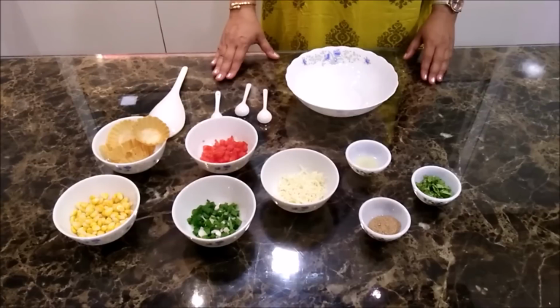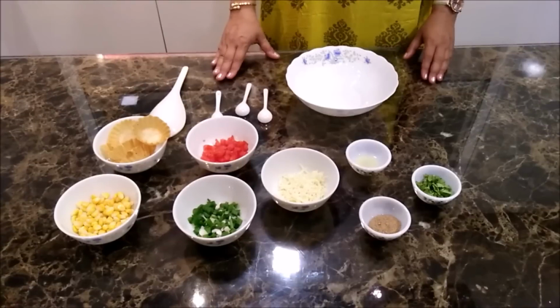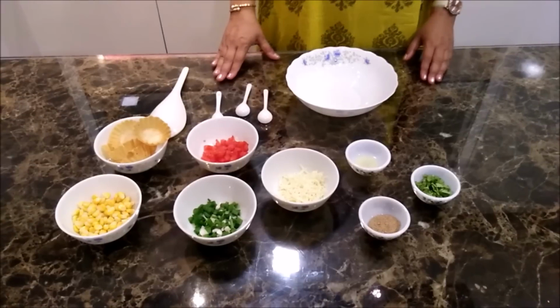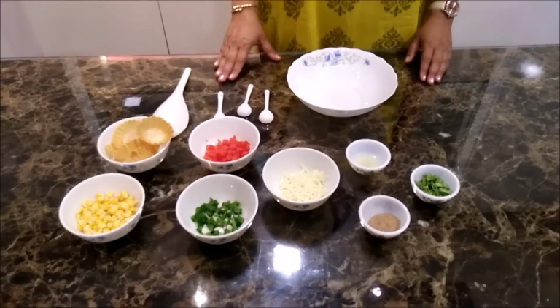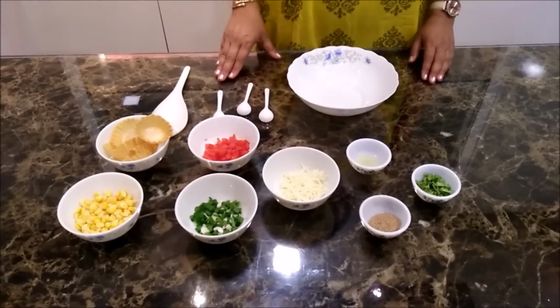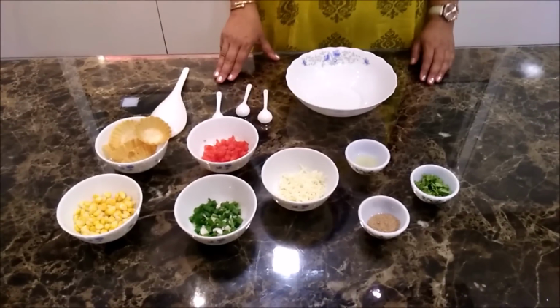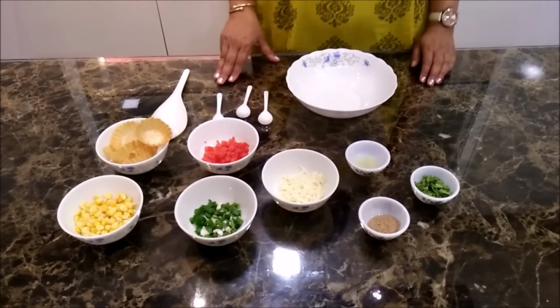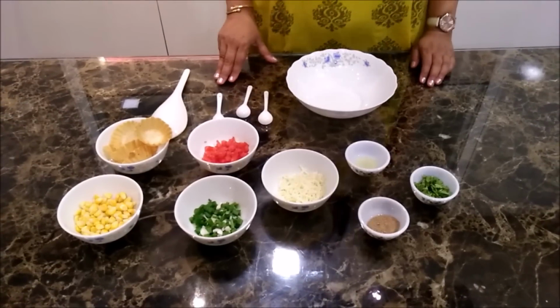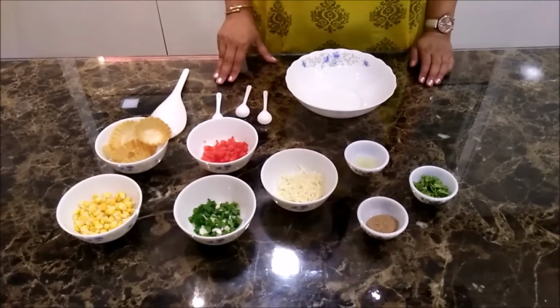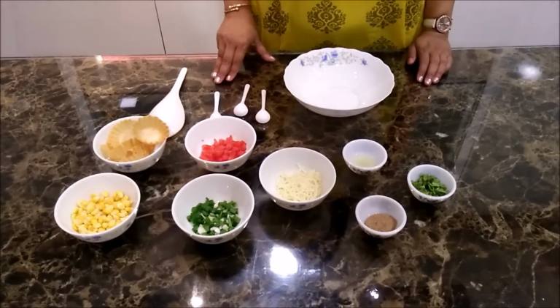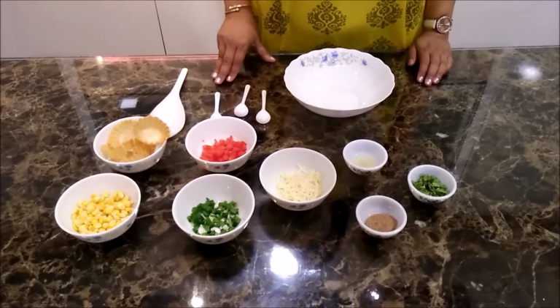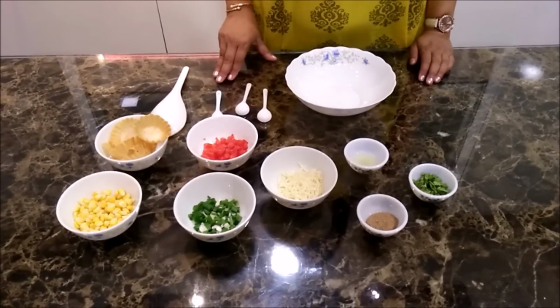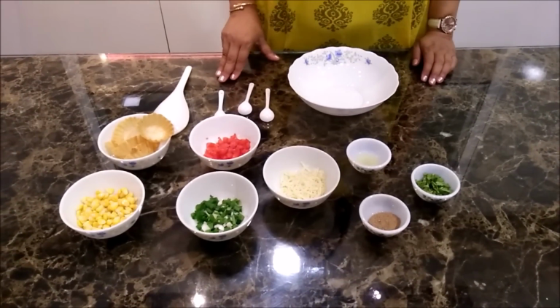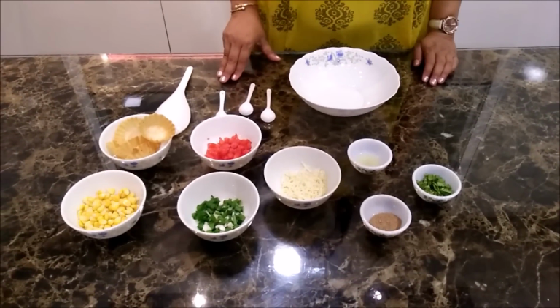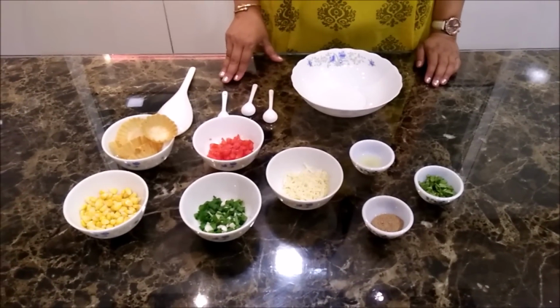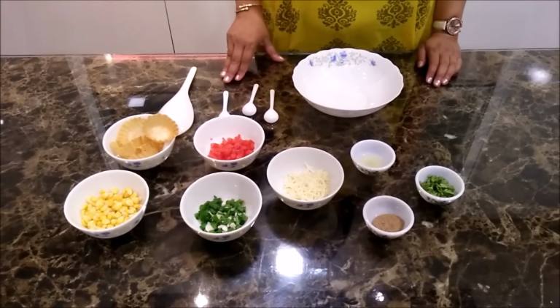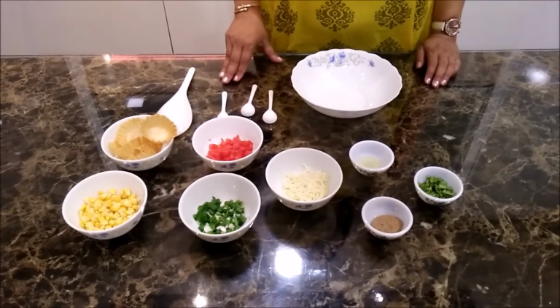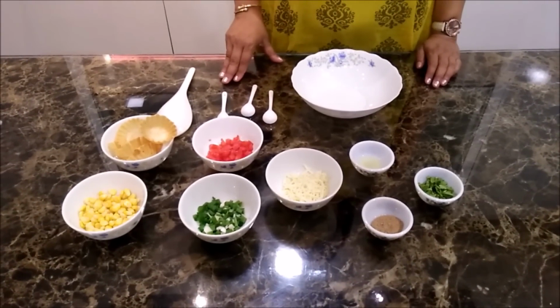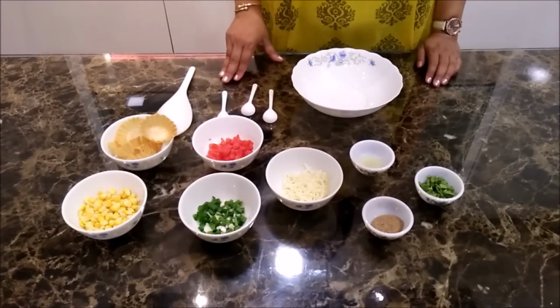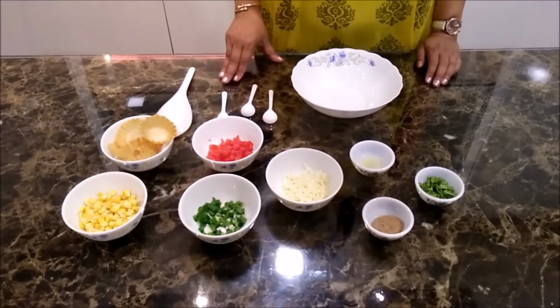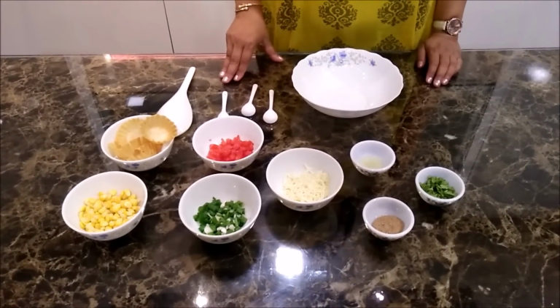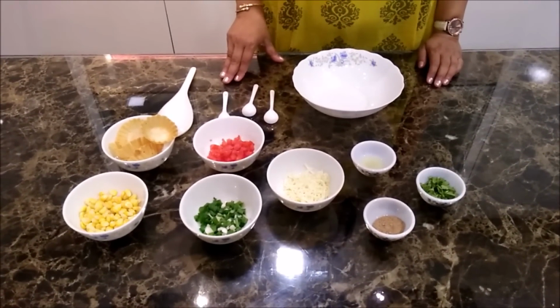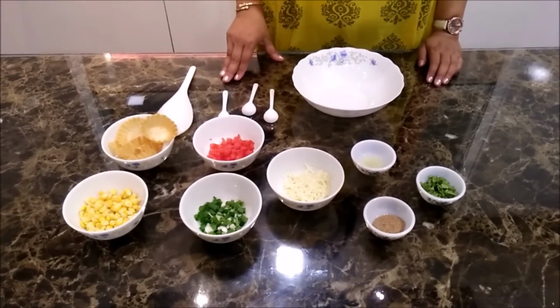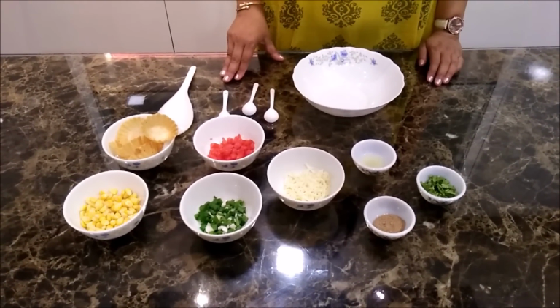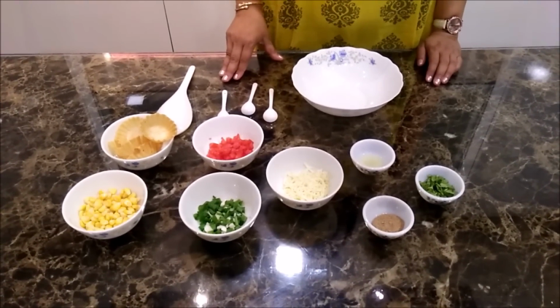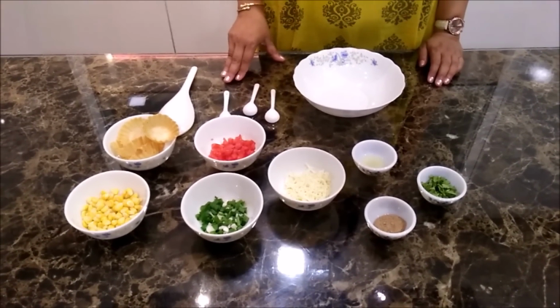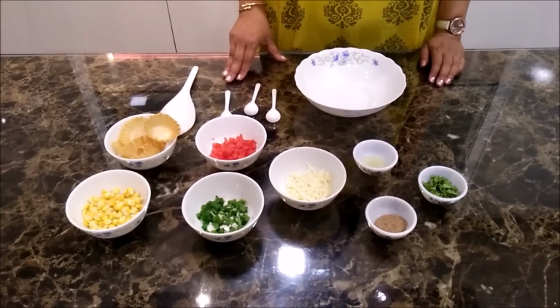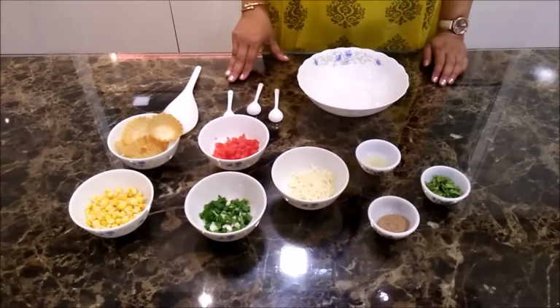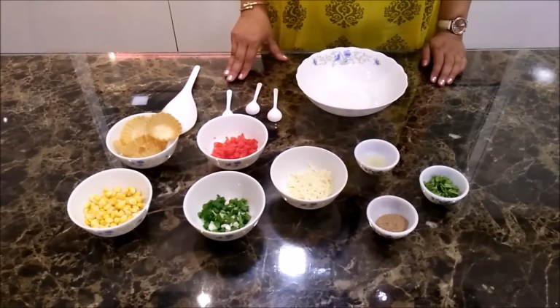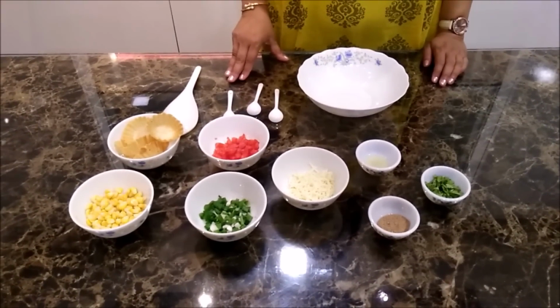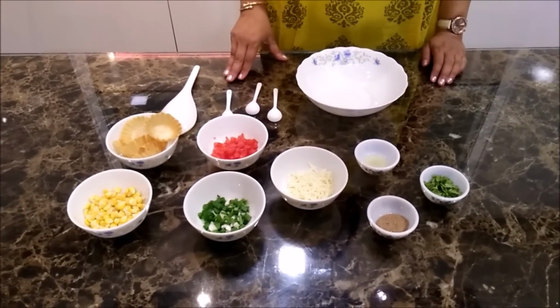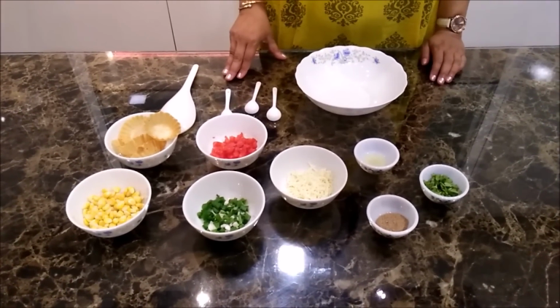For making the filling, I am going to mix all the ingredients together.